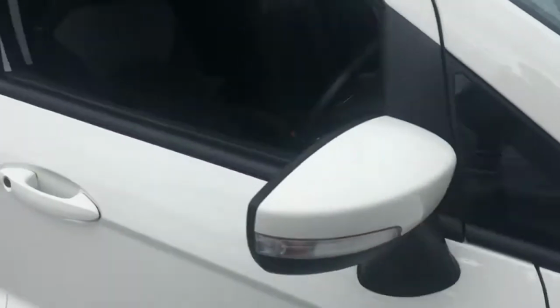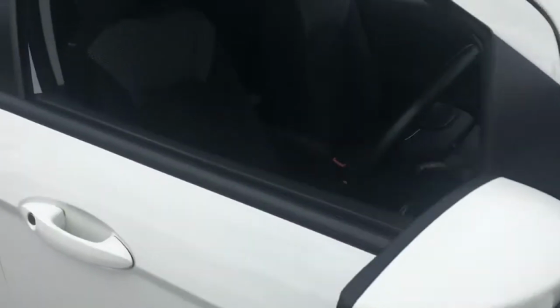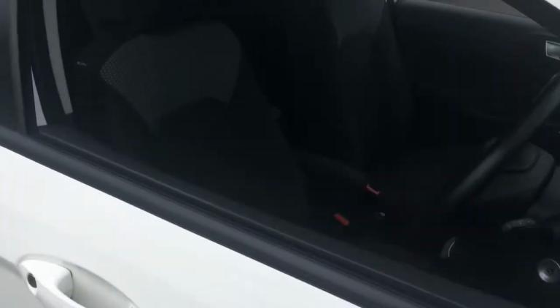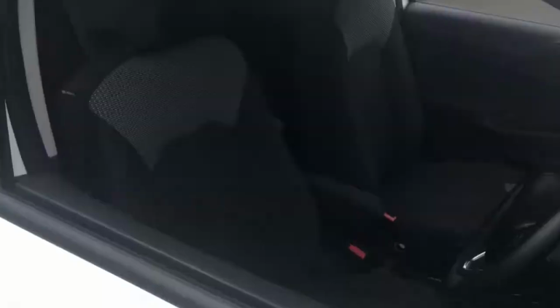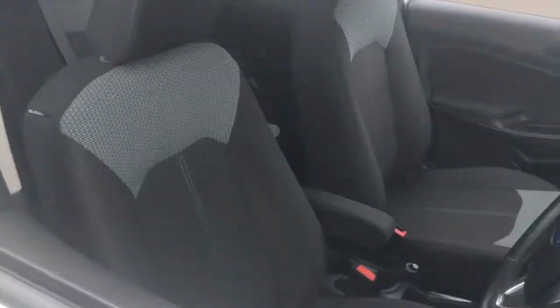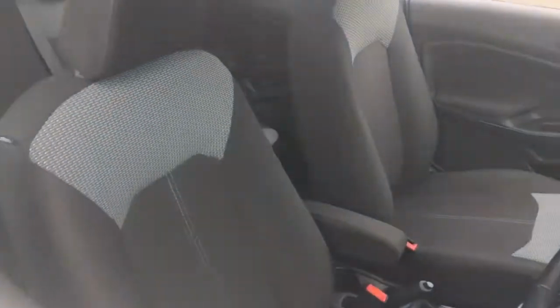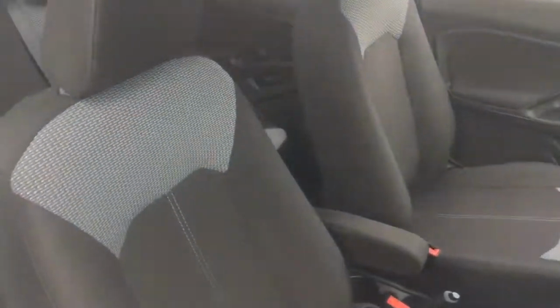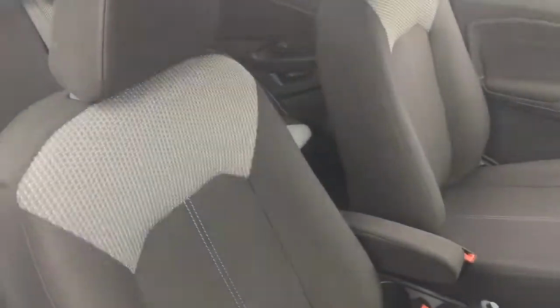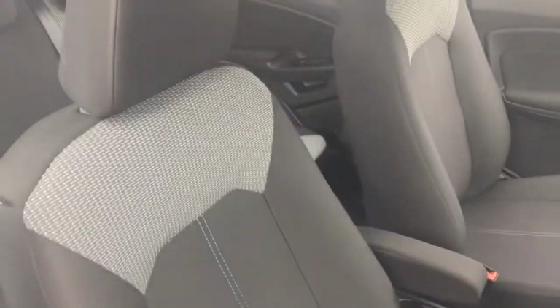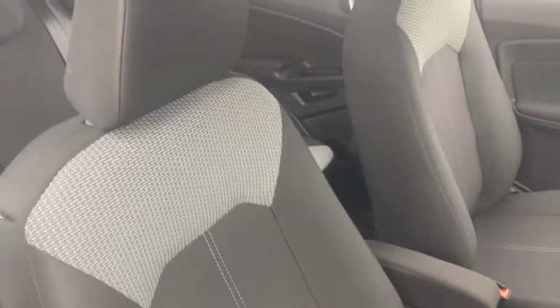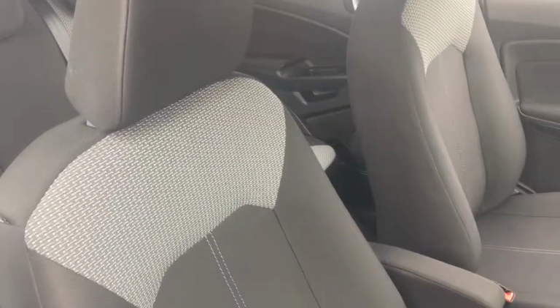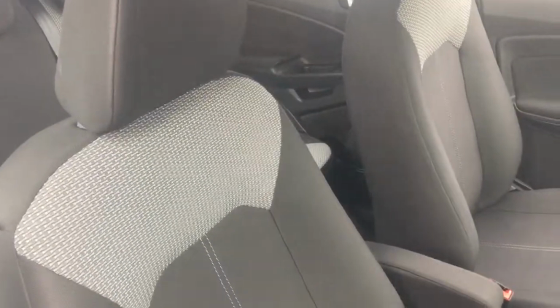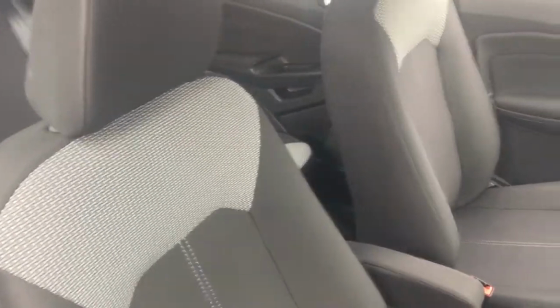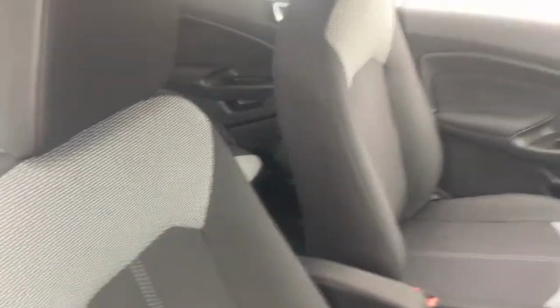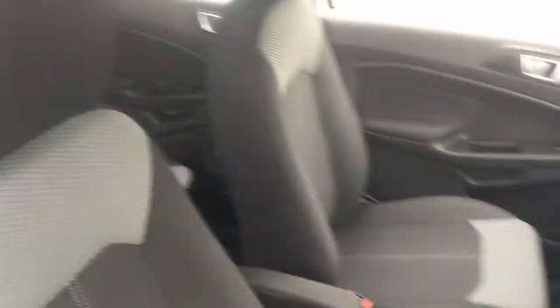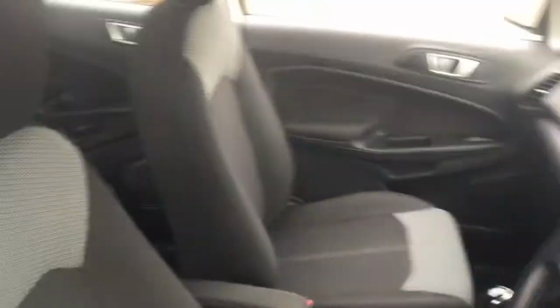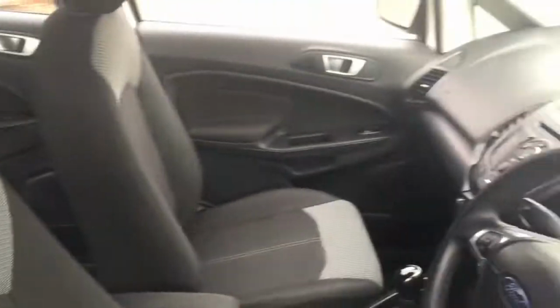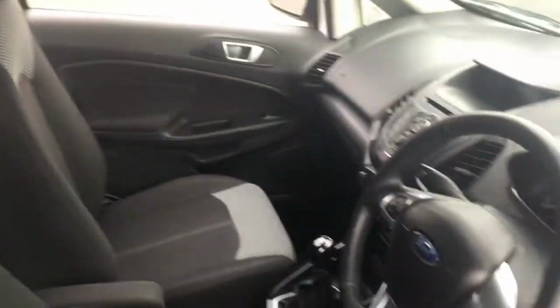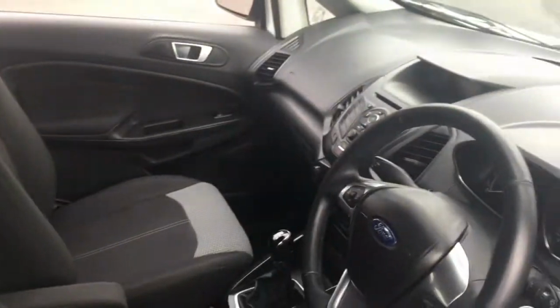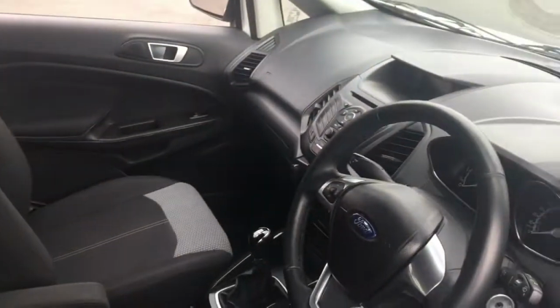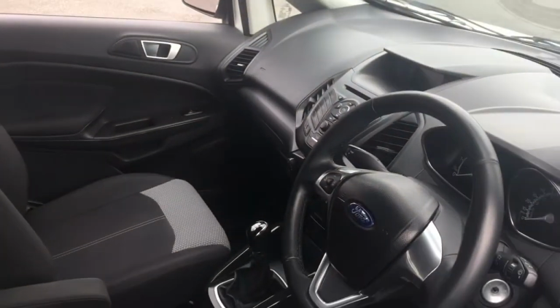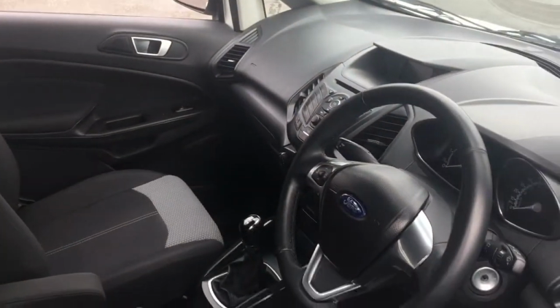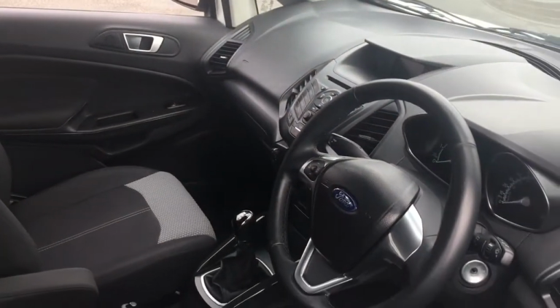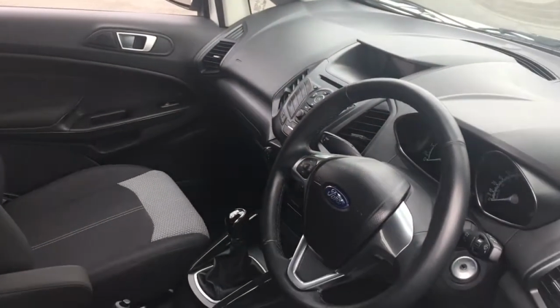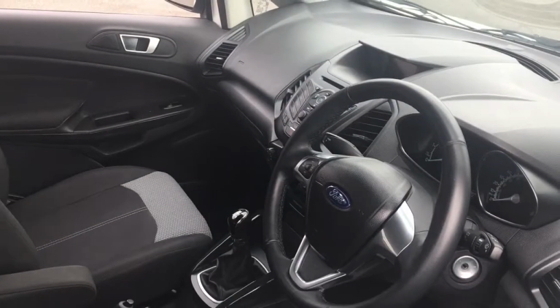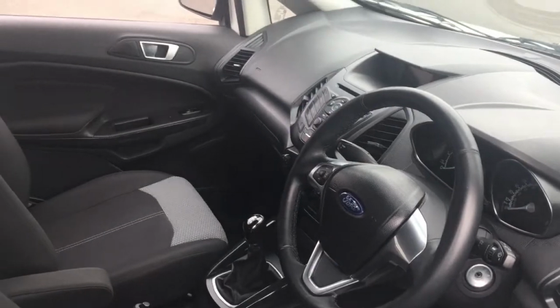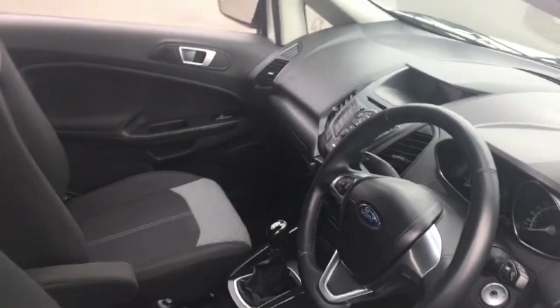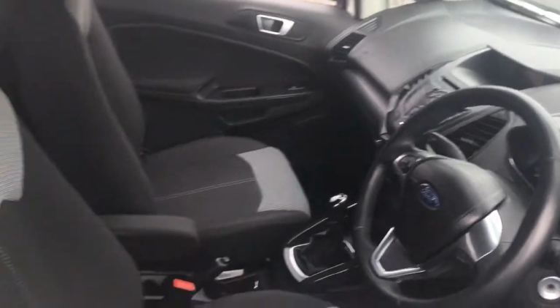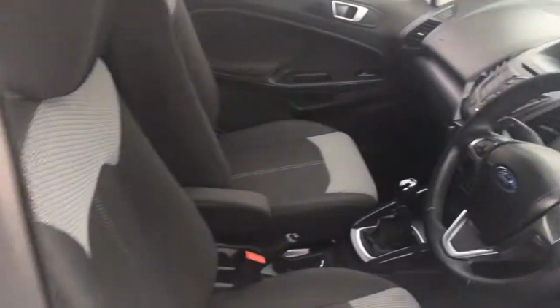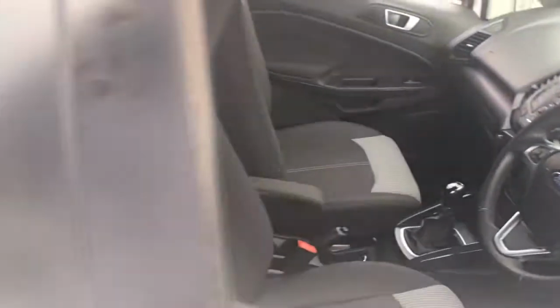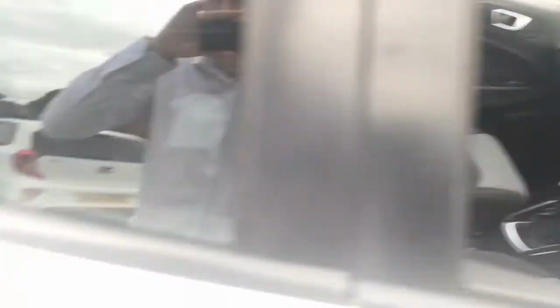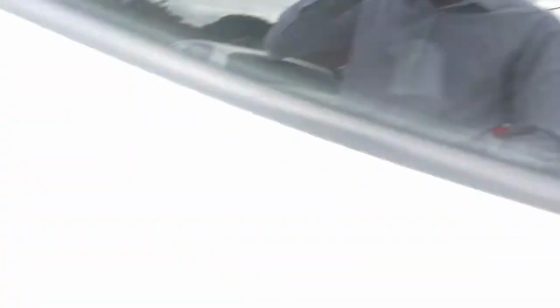I'll have a quick look into the interior — we've got some really comfortable upholstery and some great features to get onto a bit later on in the video.